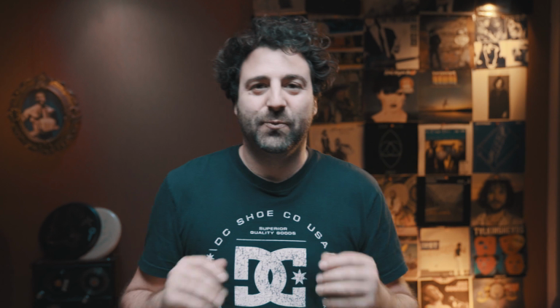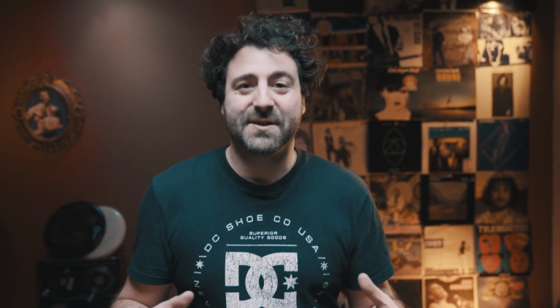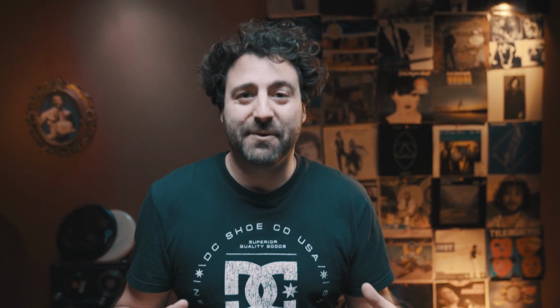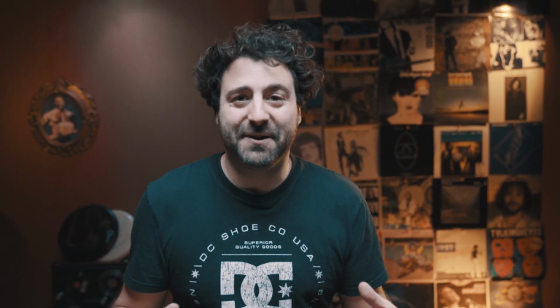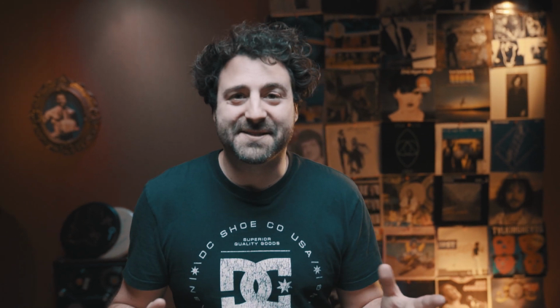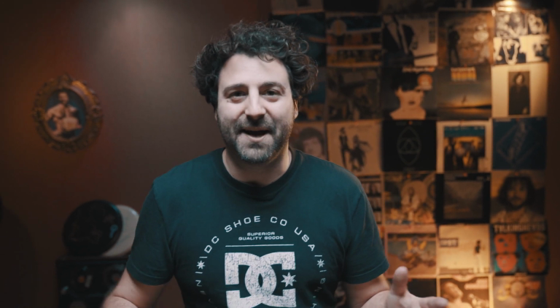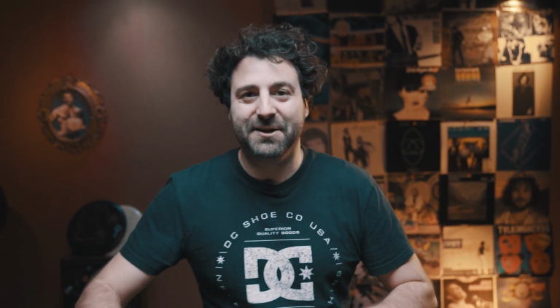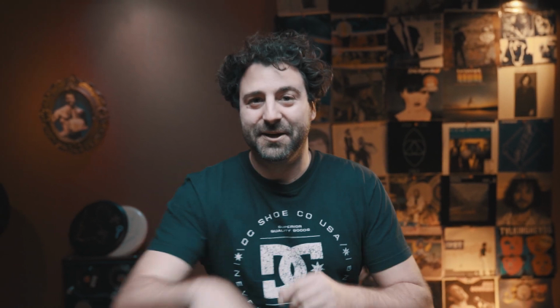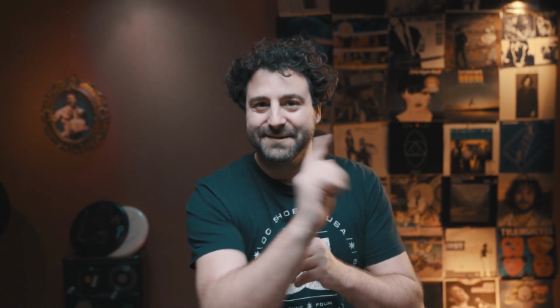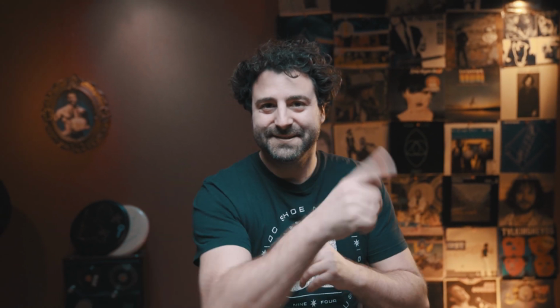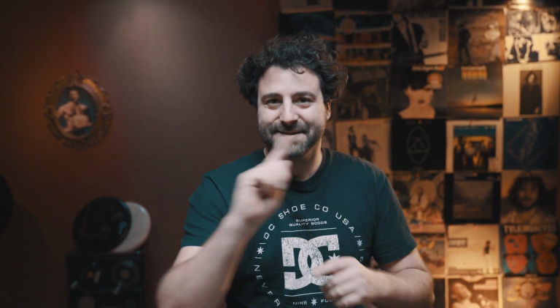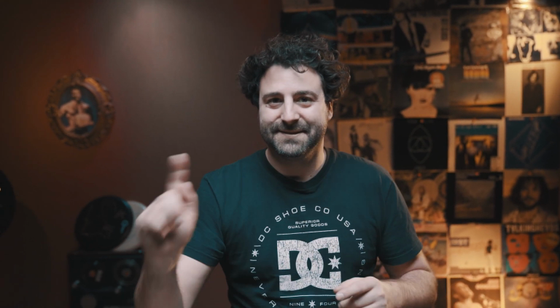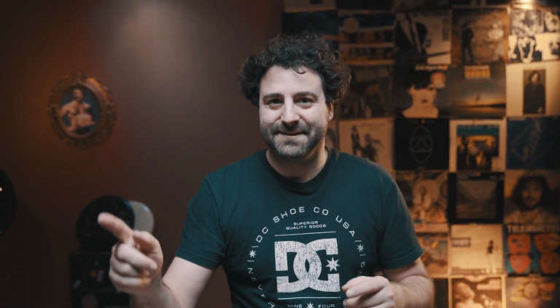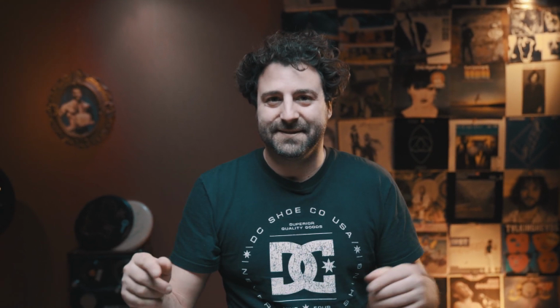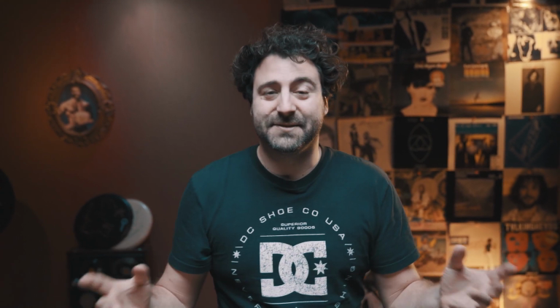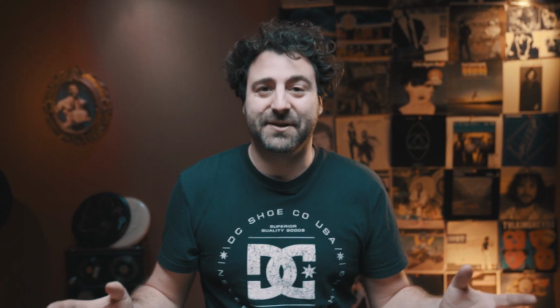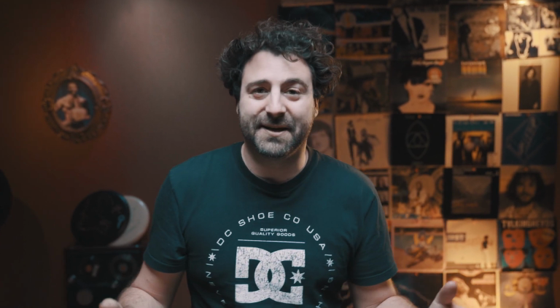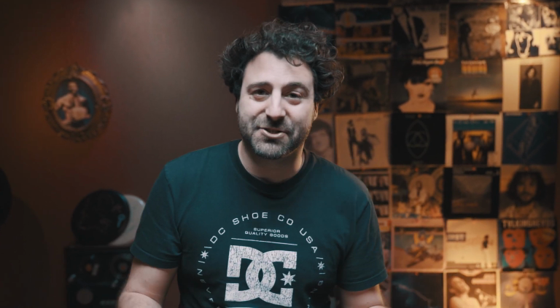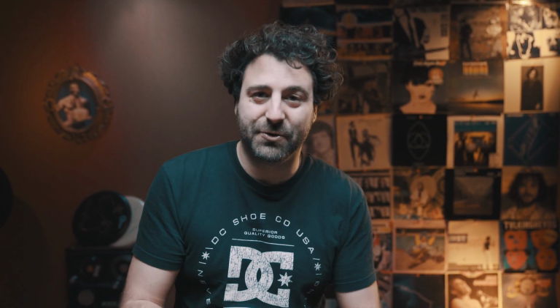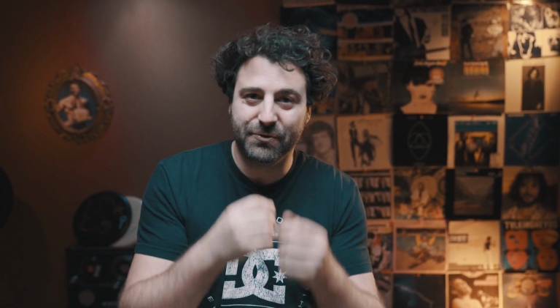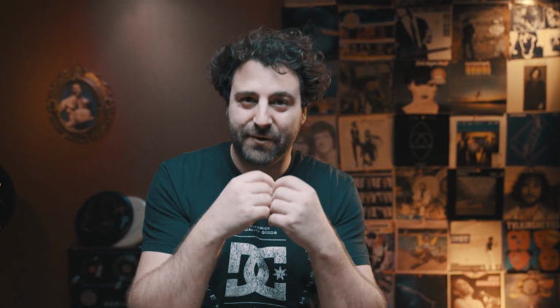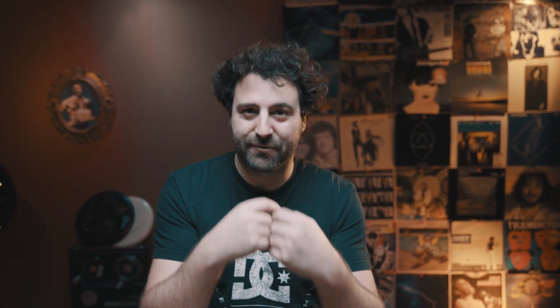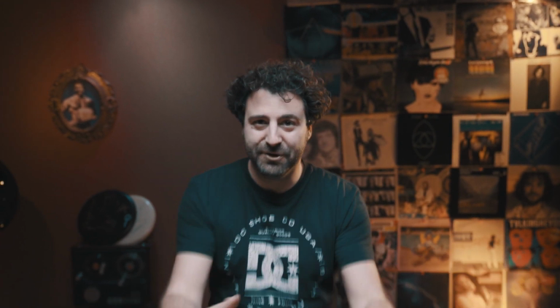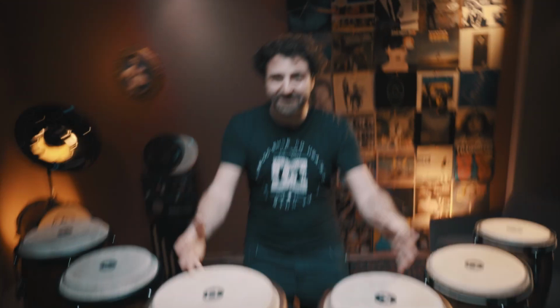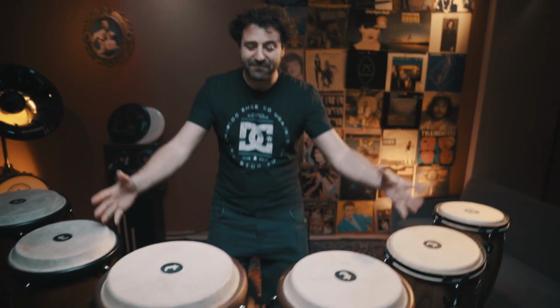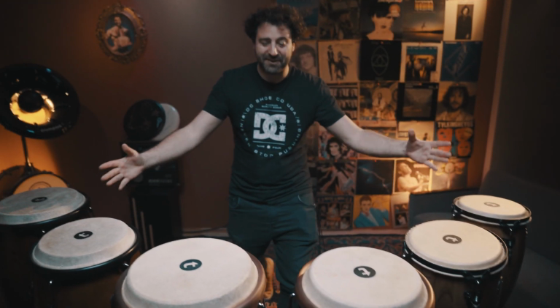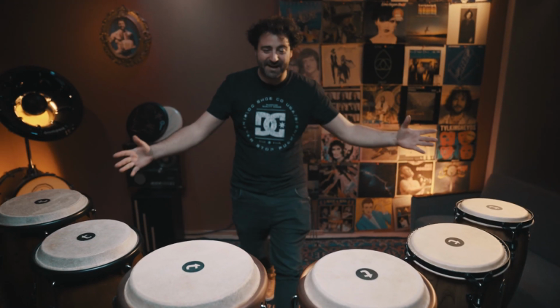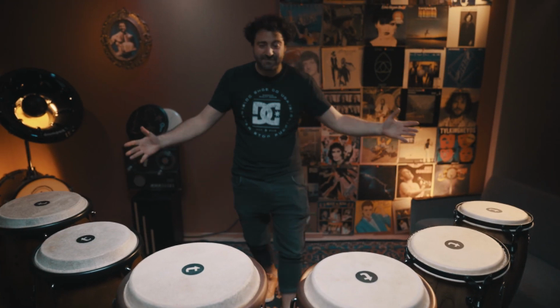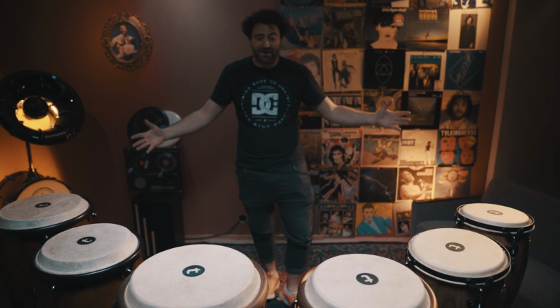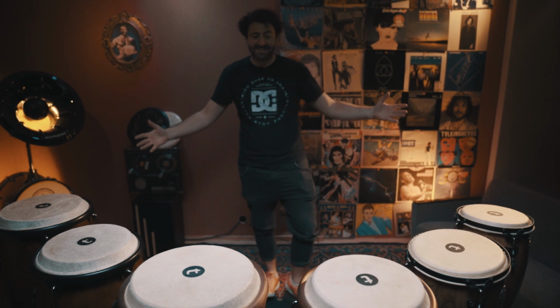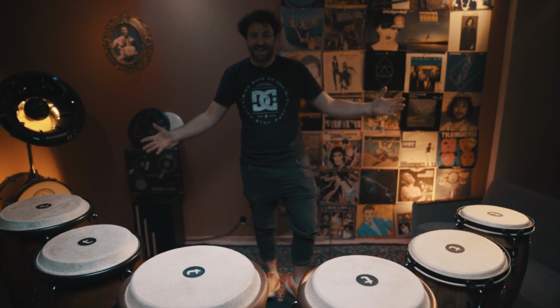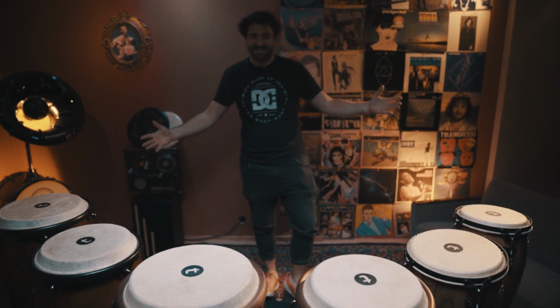What's up everybody, Simon here and today I can show you three different kind of conga sets!